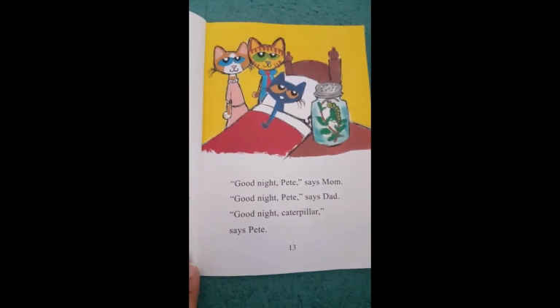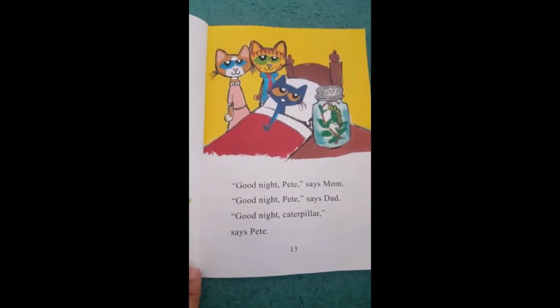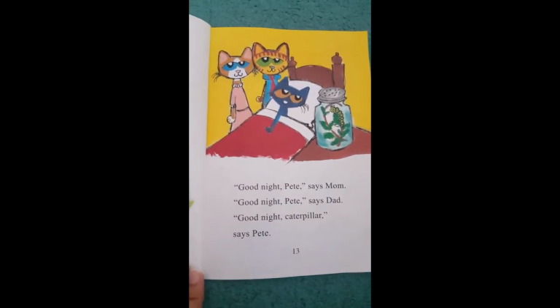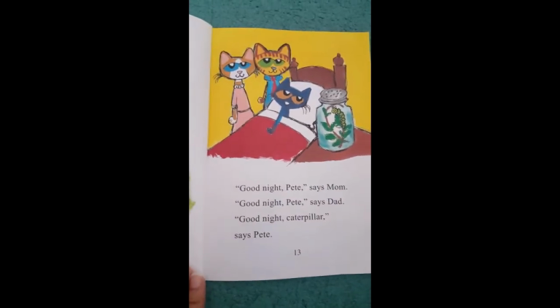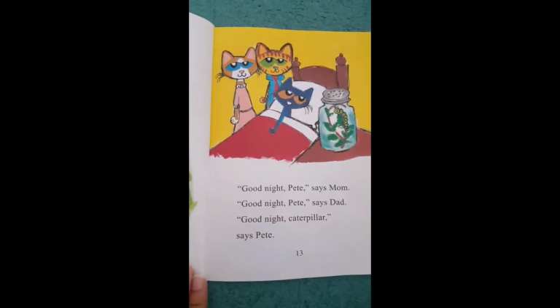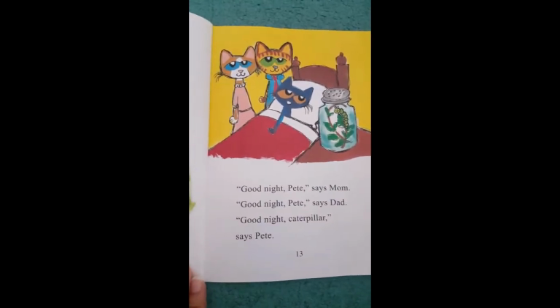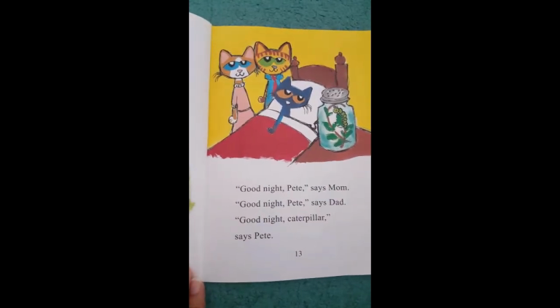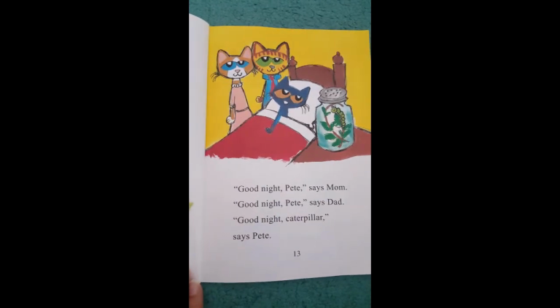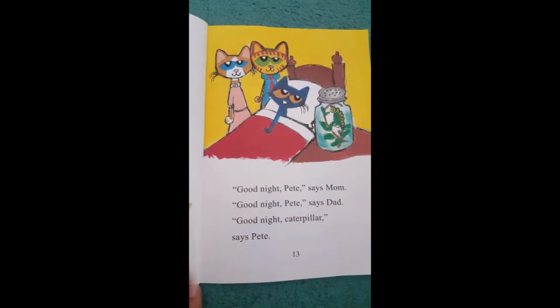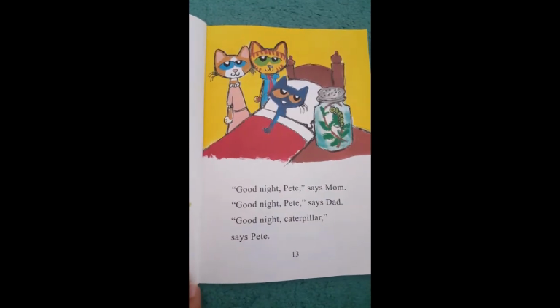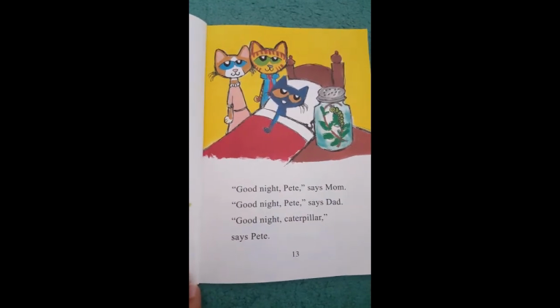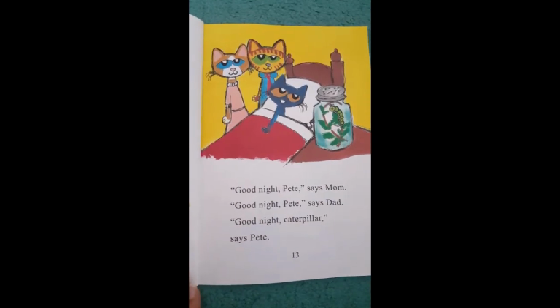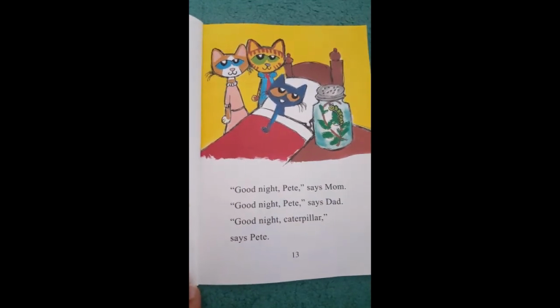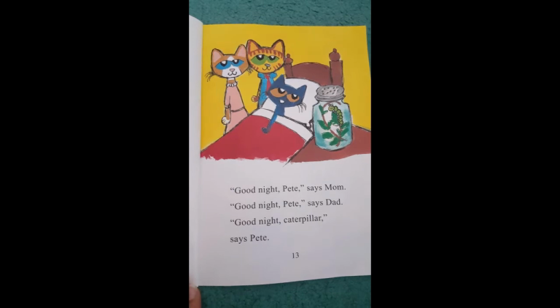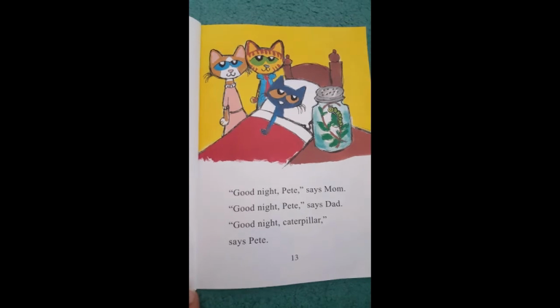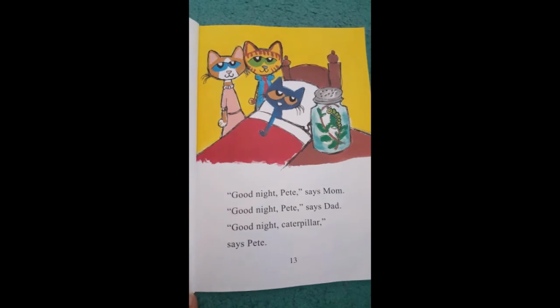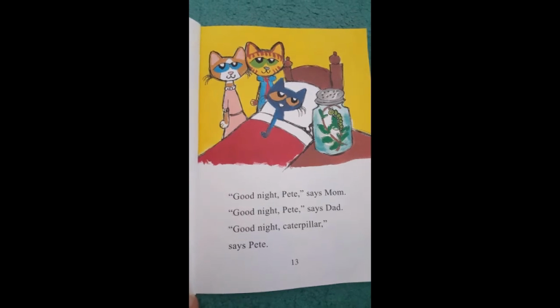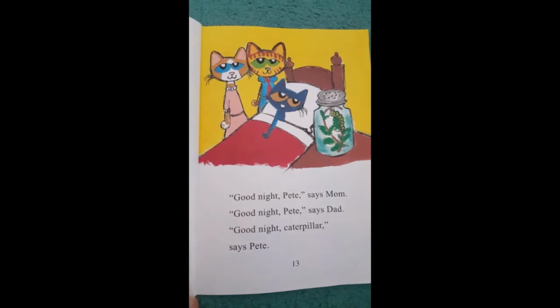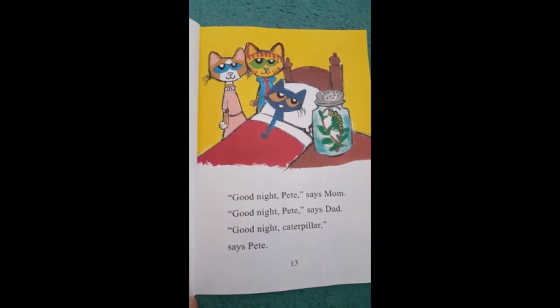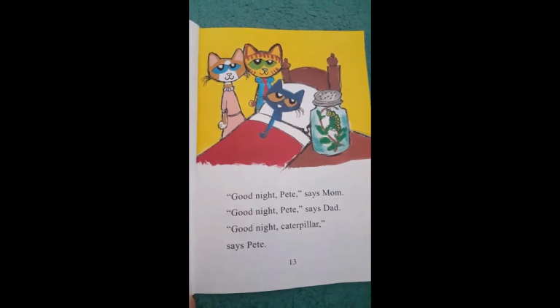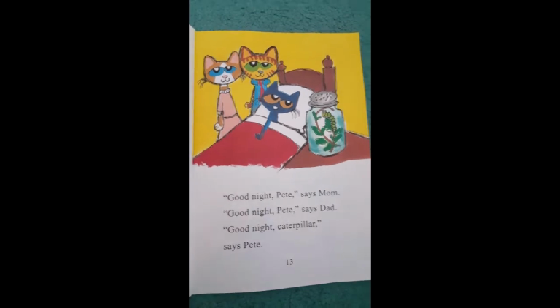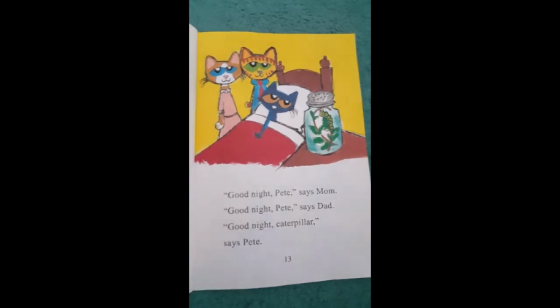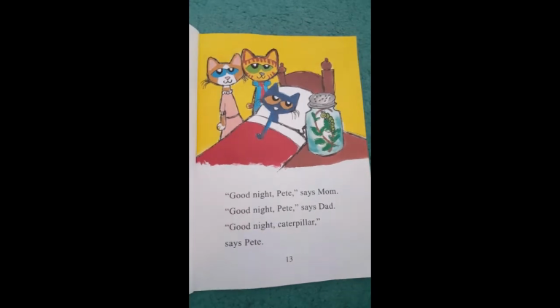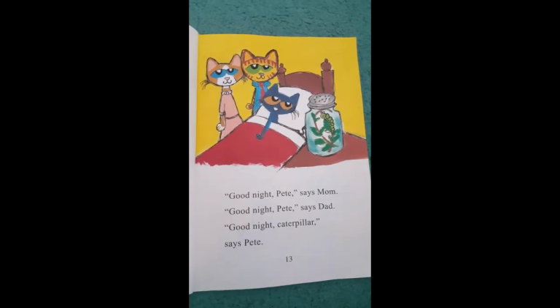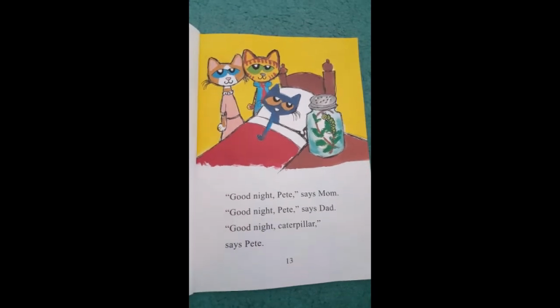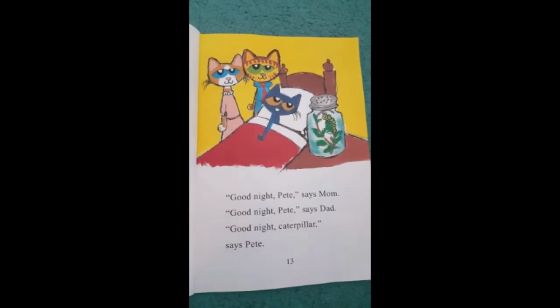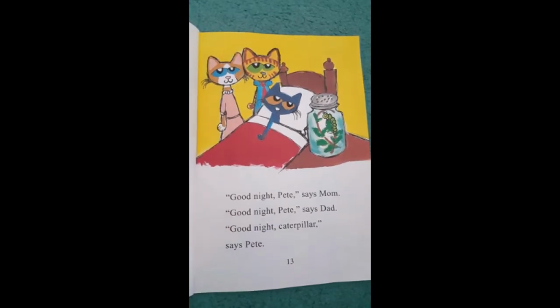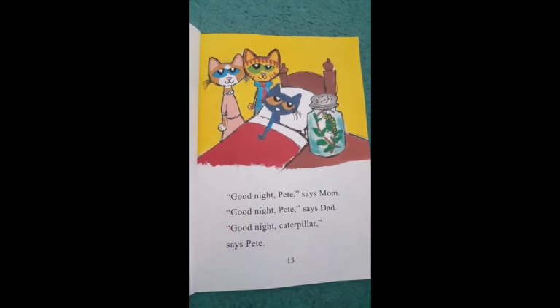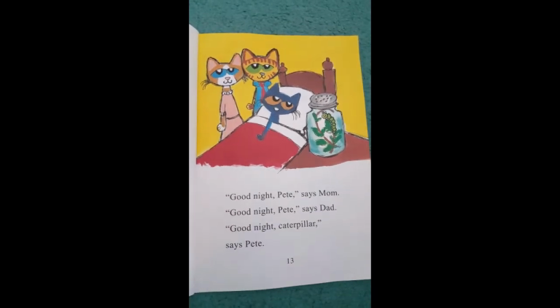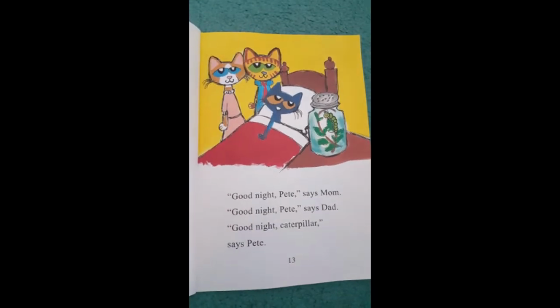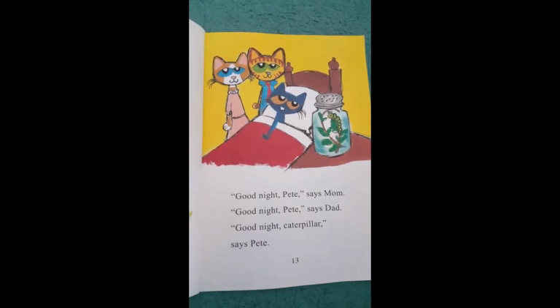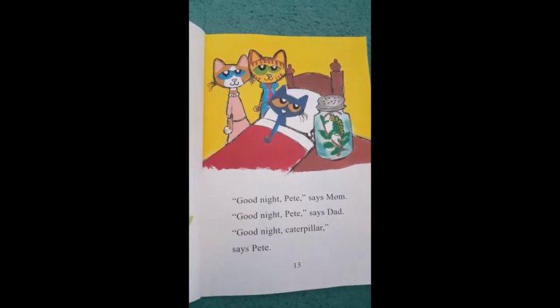Good night, Pete, says Mom. Good night, Pete, says Dad. Good night, caterpillar, says Pete.